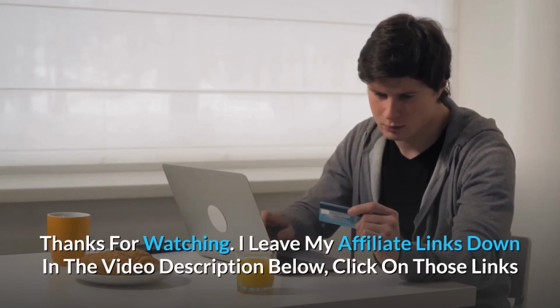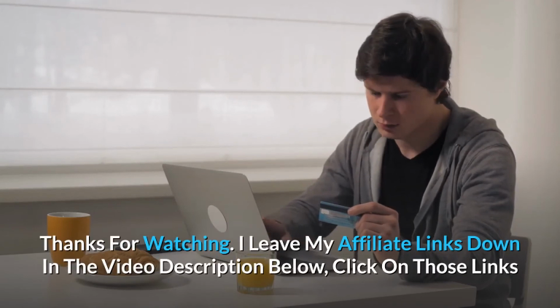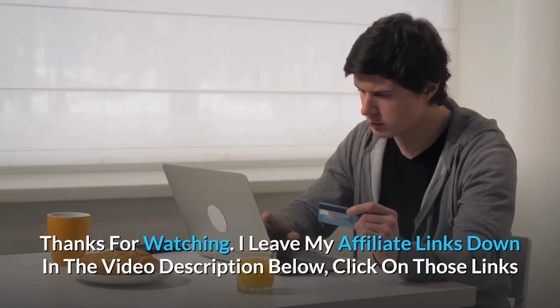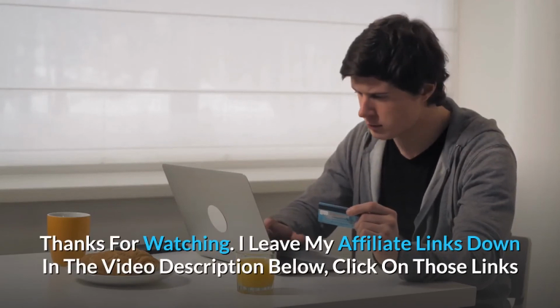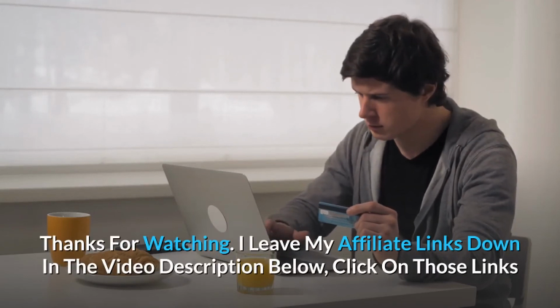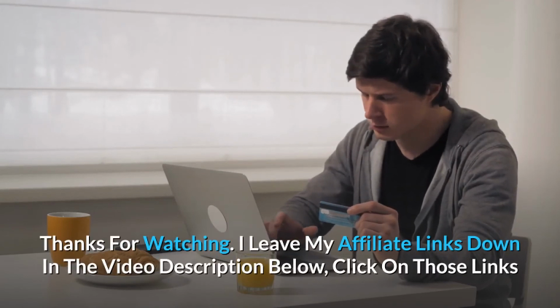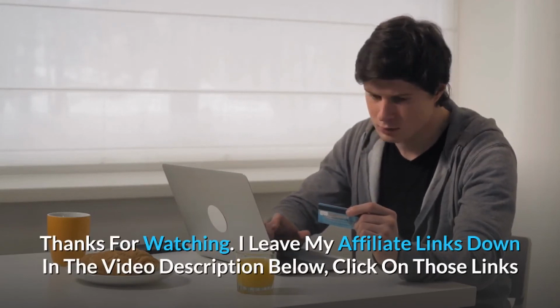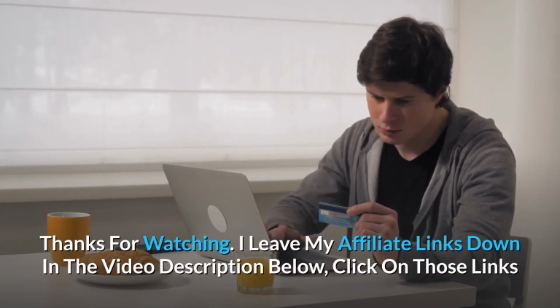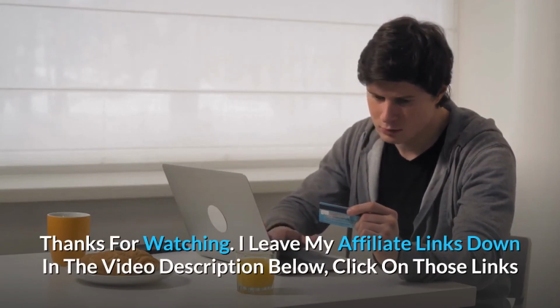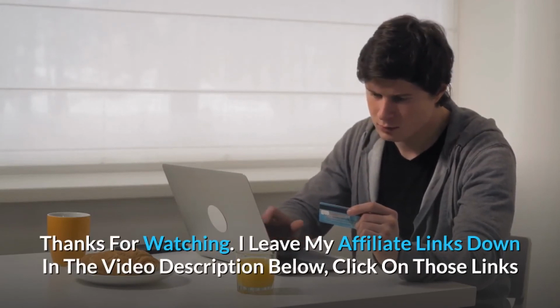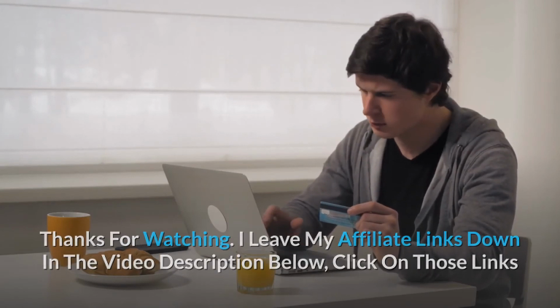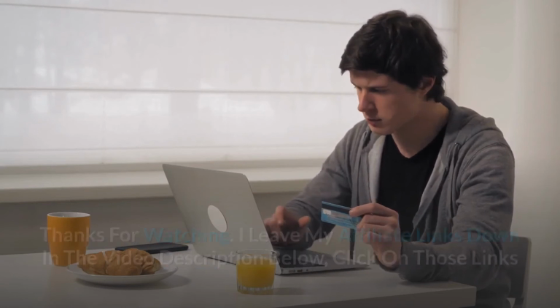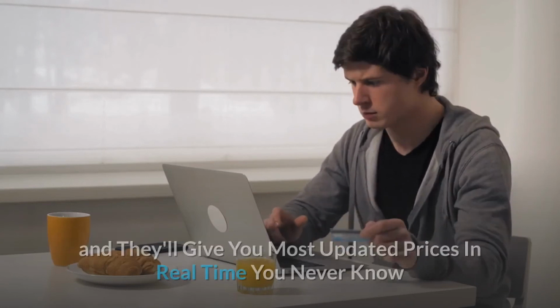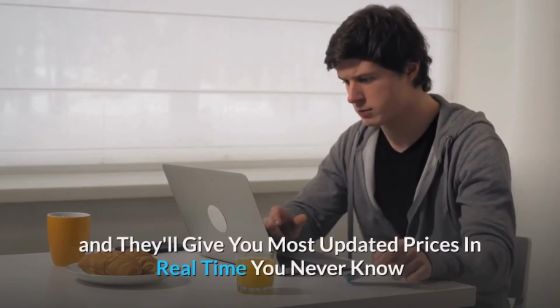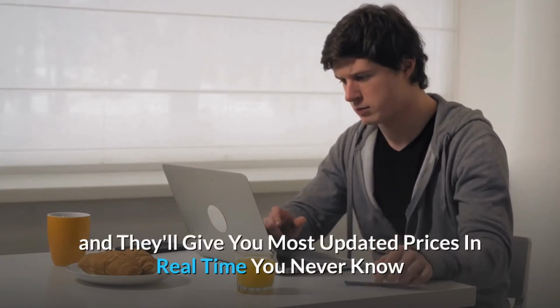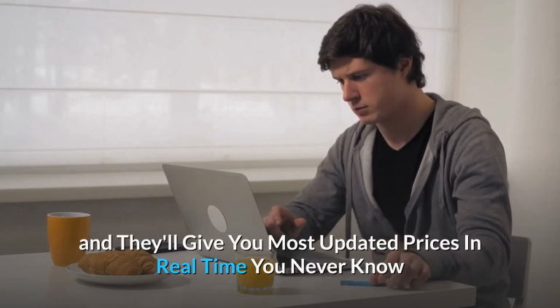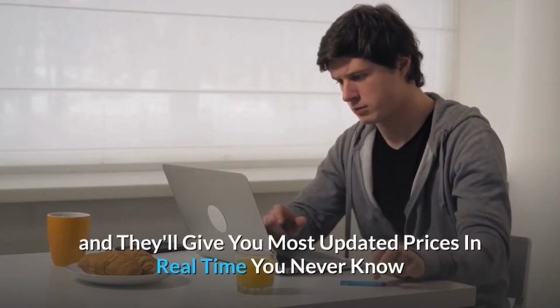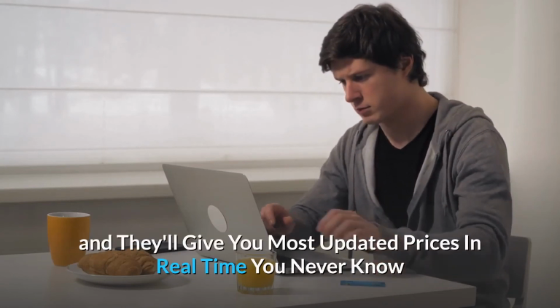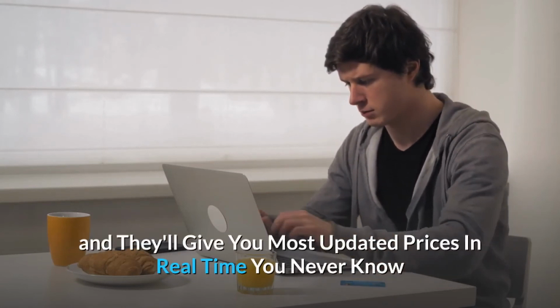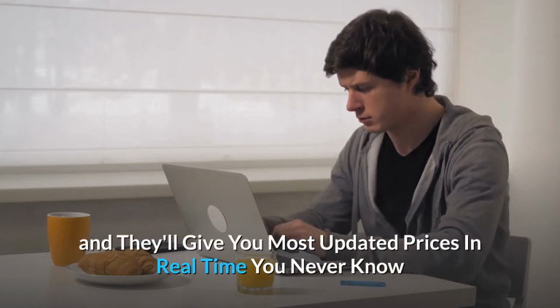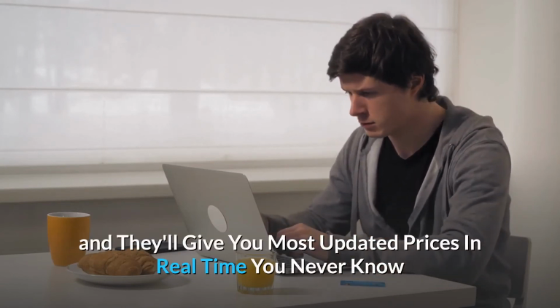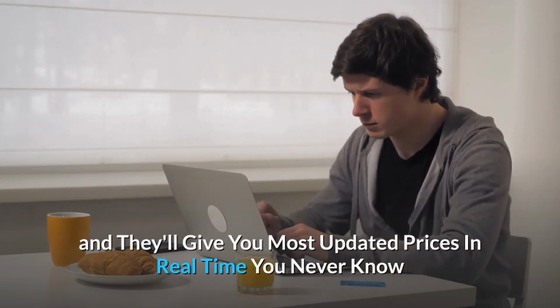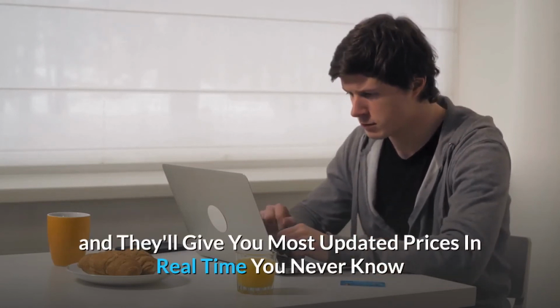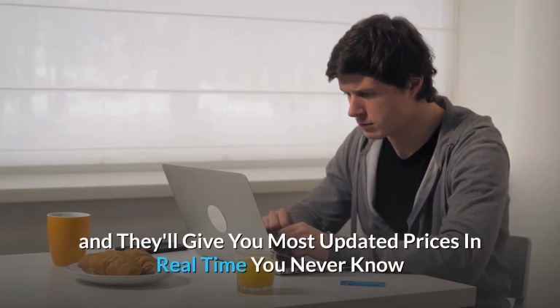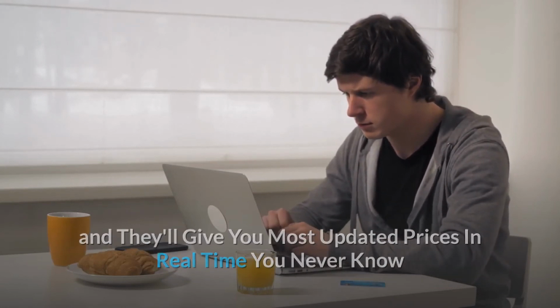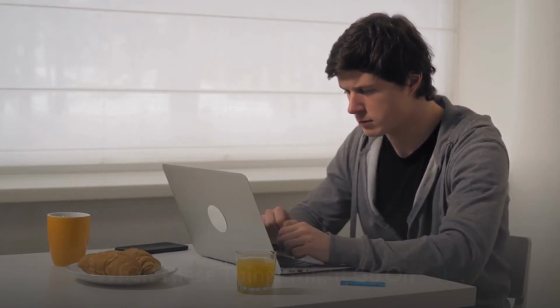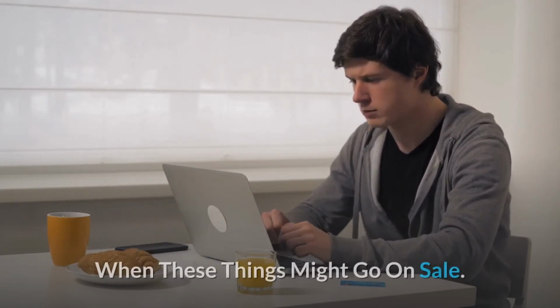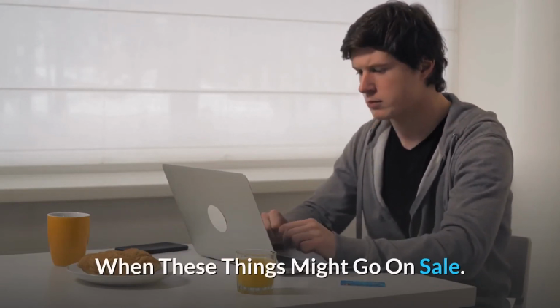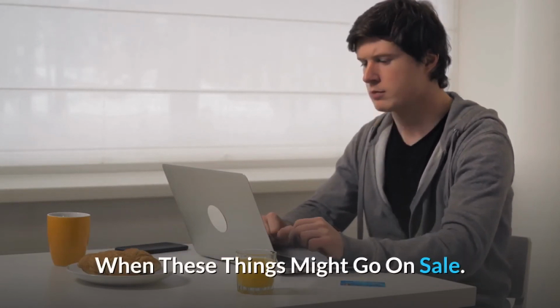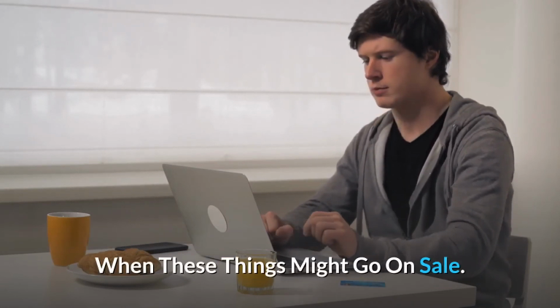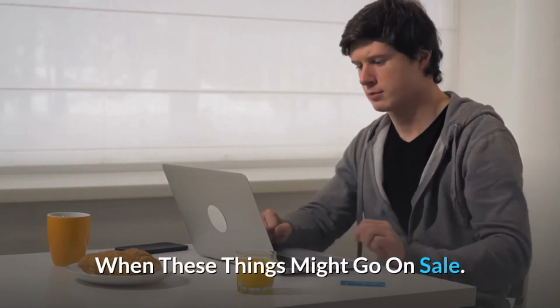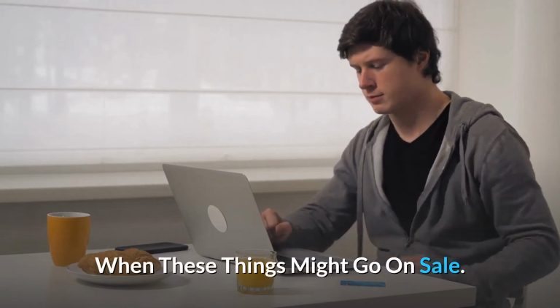Thanks for watching. I've left my affiliate links down in the video description below — click on those links for the most updated prices in real time. You never know when these things might go on sale.